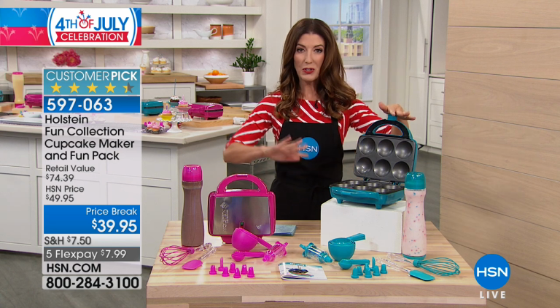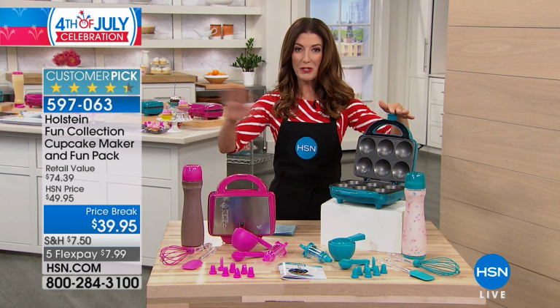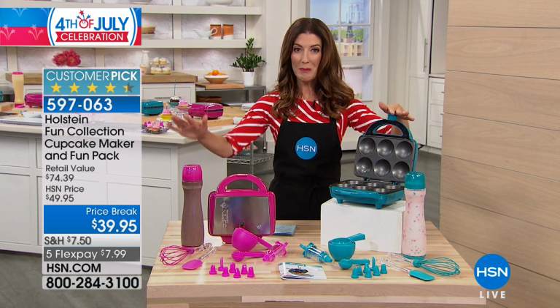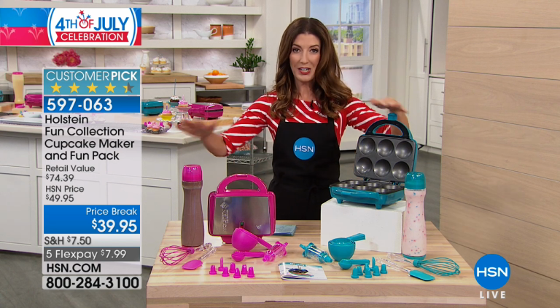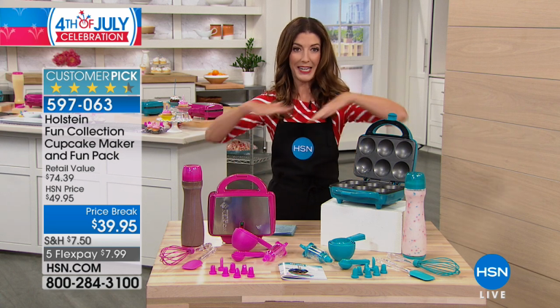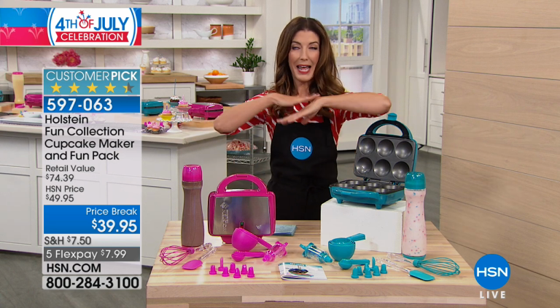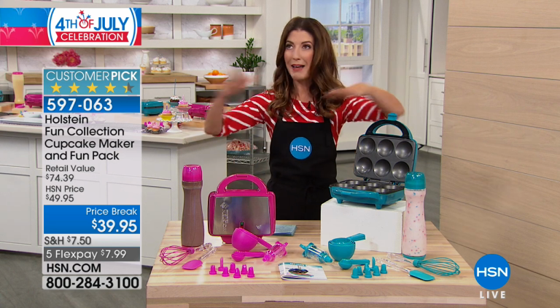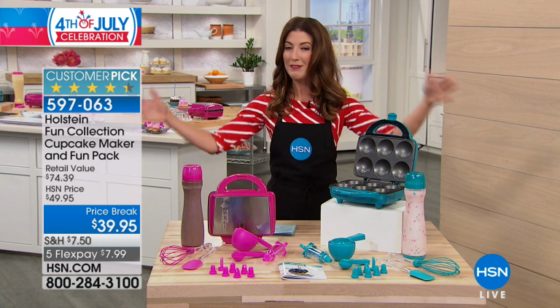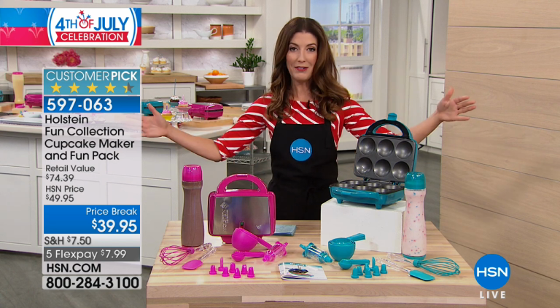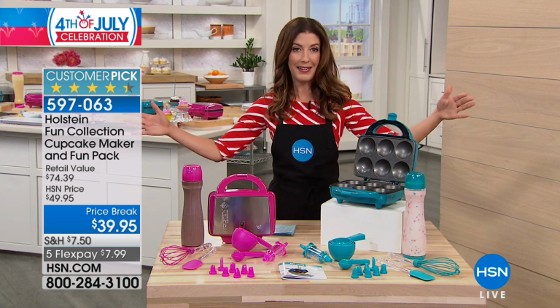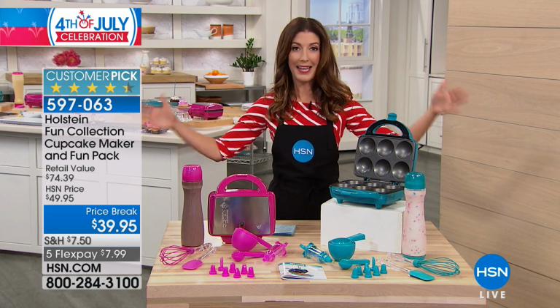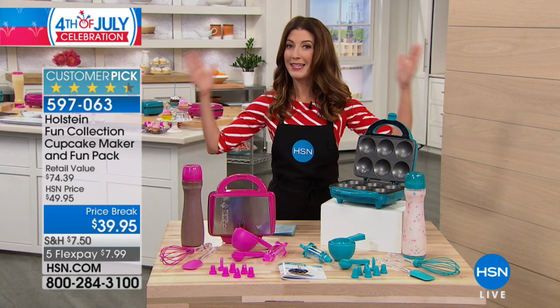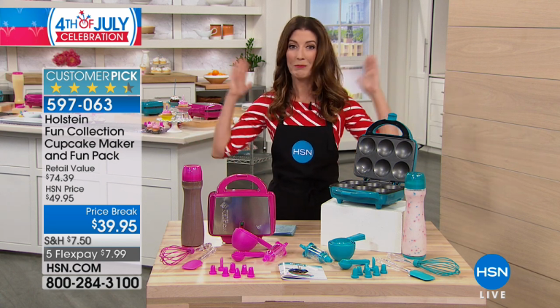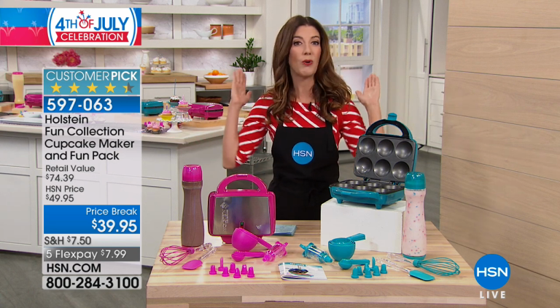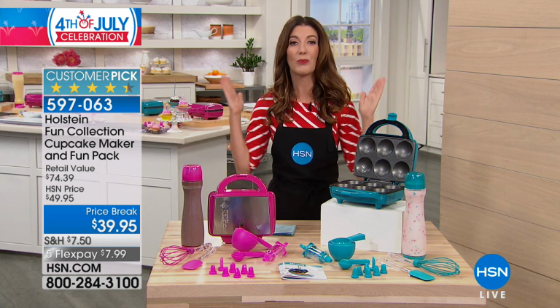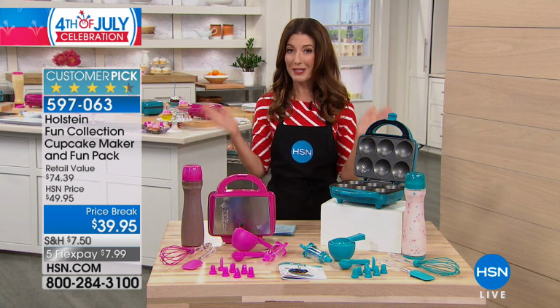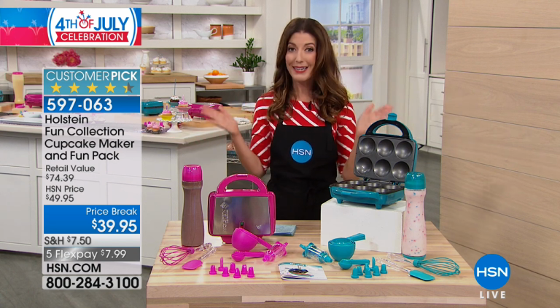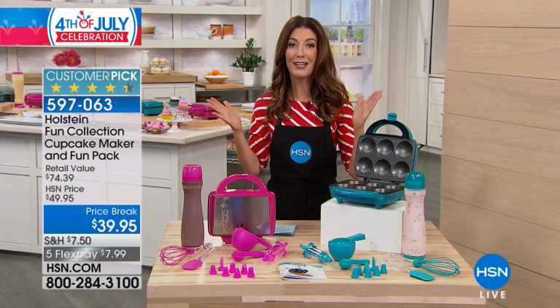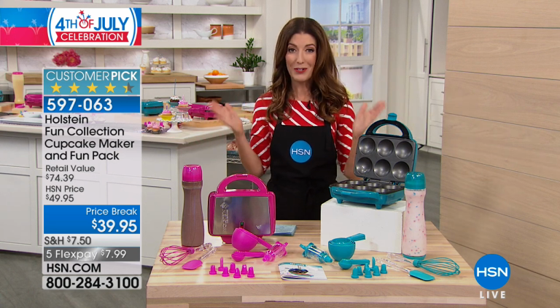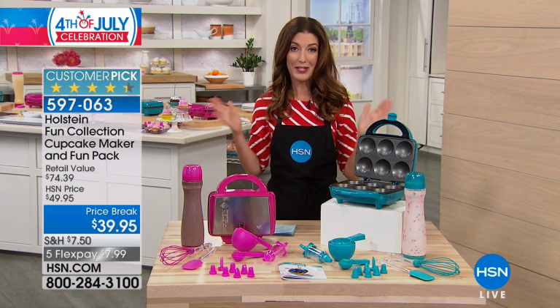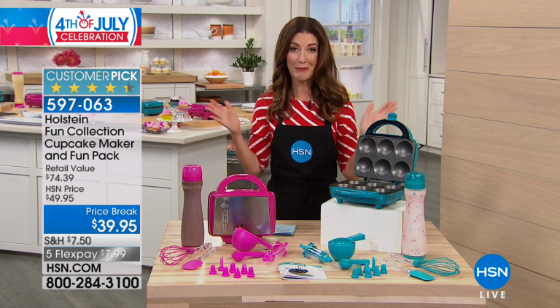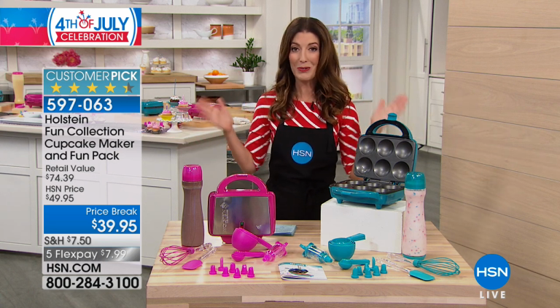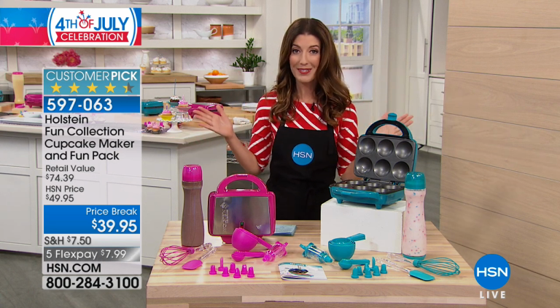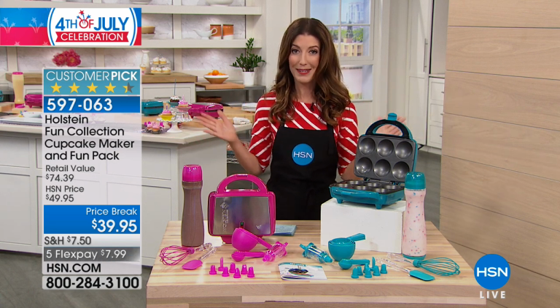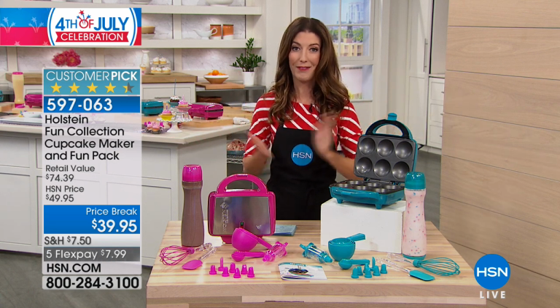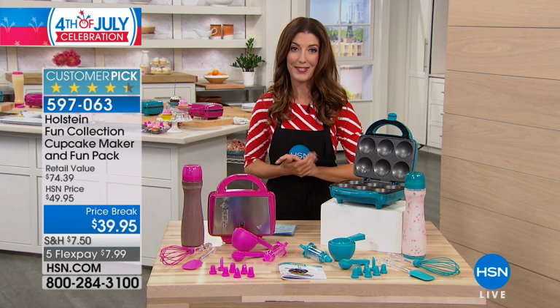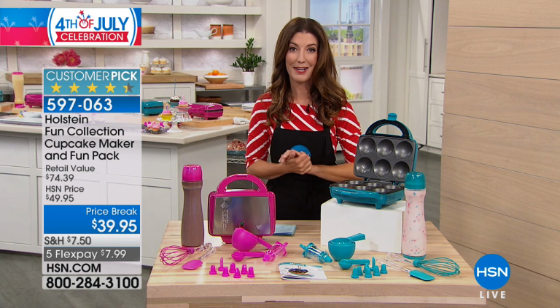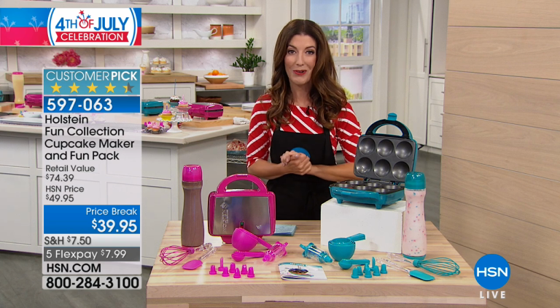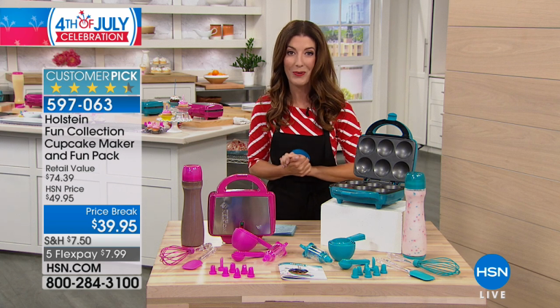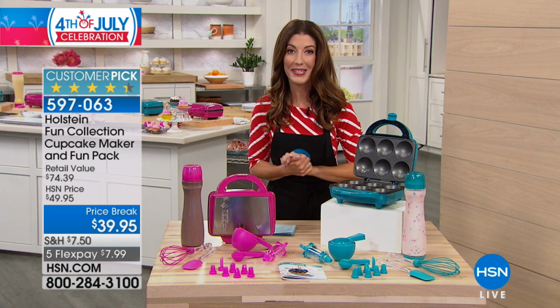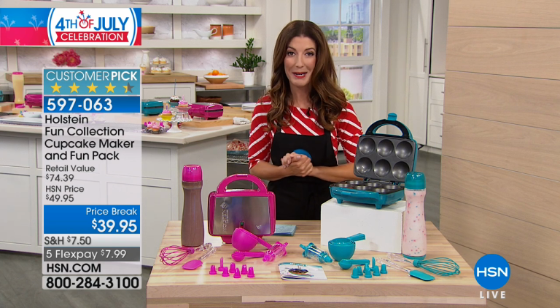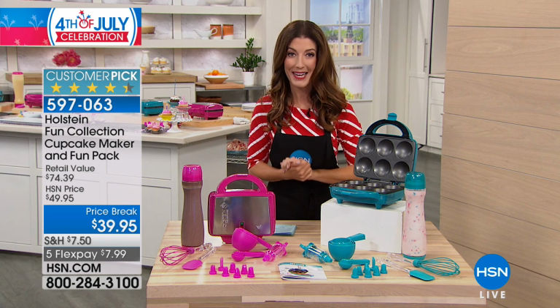Turquoise or magenta — everything you need — it adds up to a really good time, because who doesn't love frosting their own cupcake?